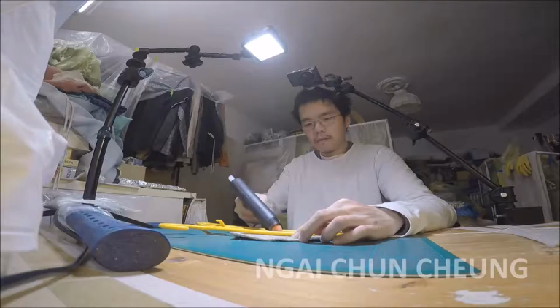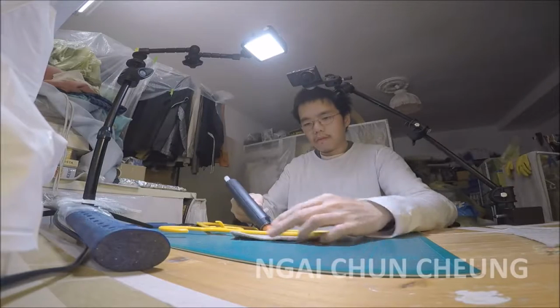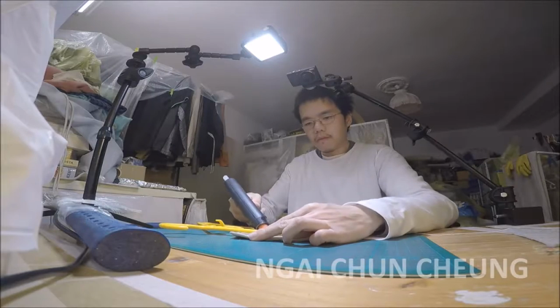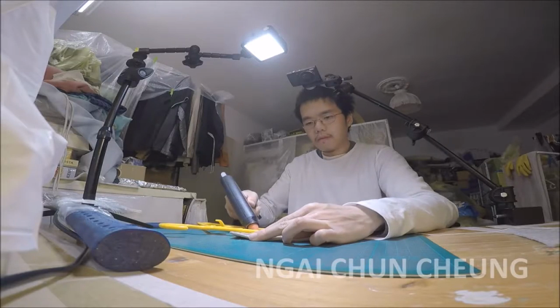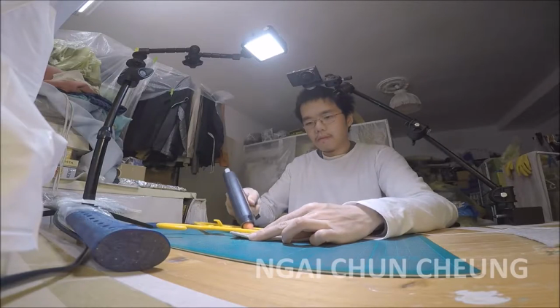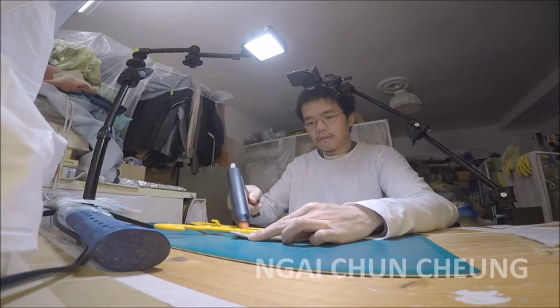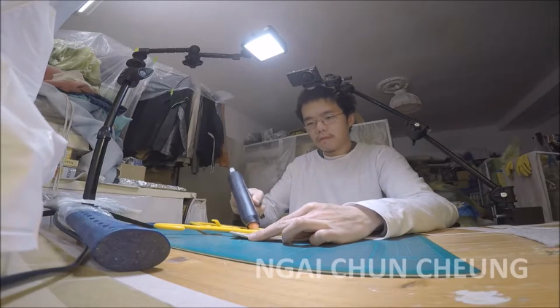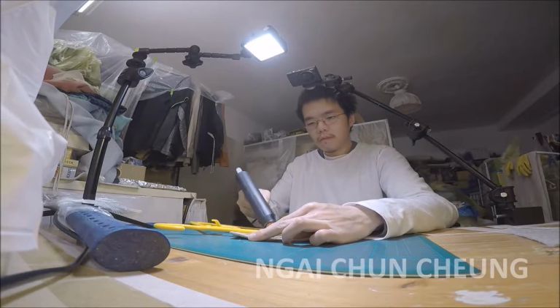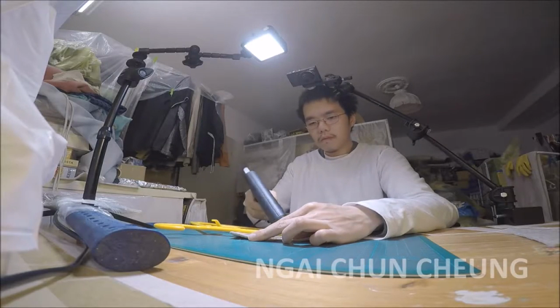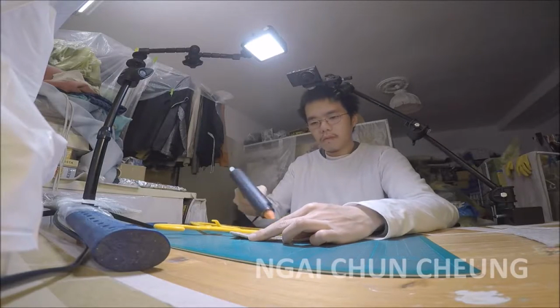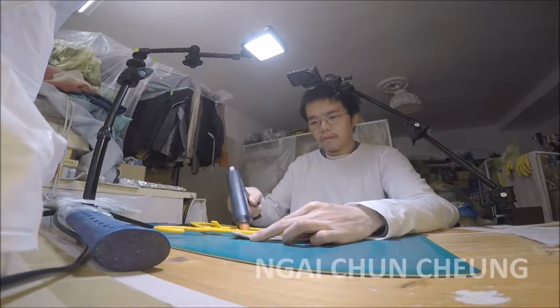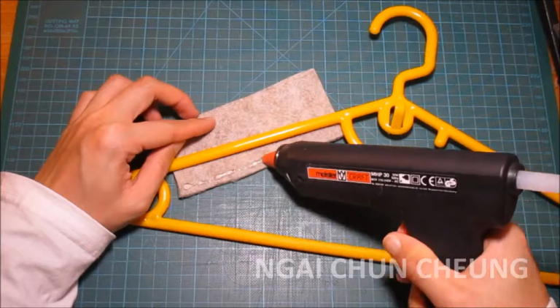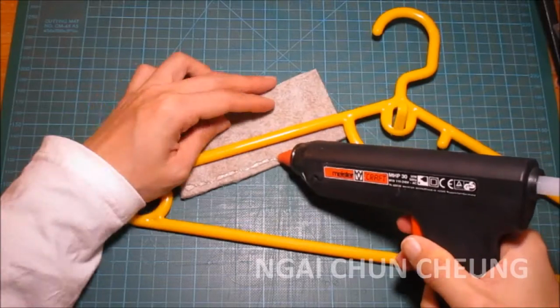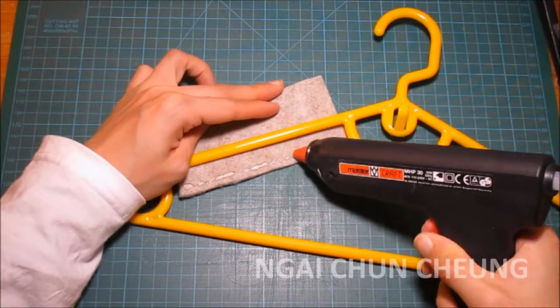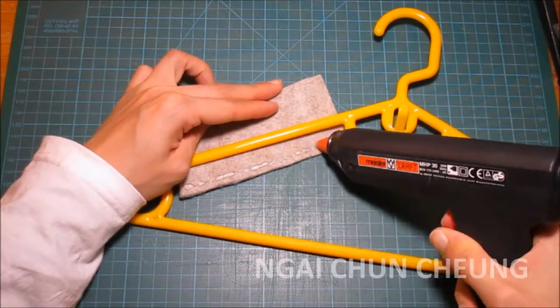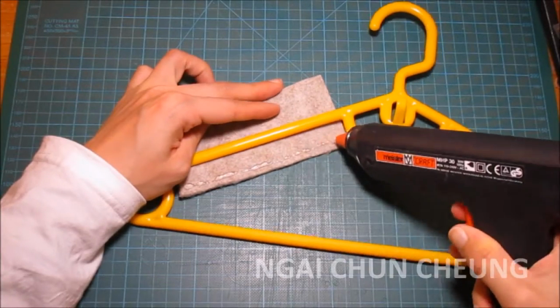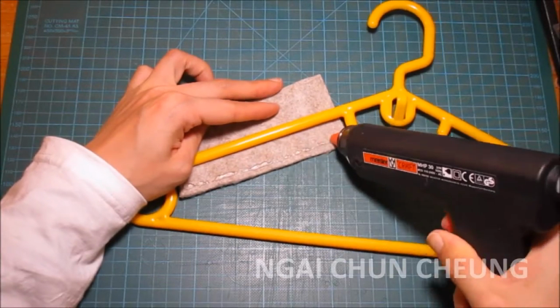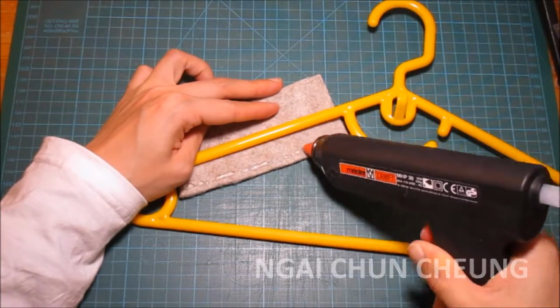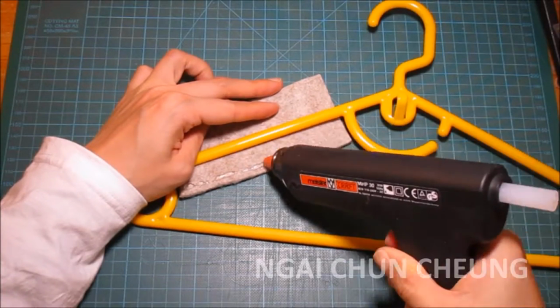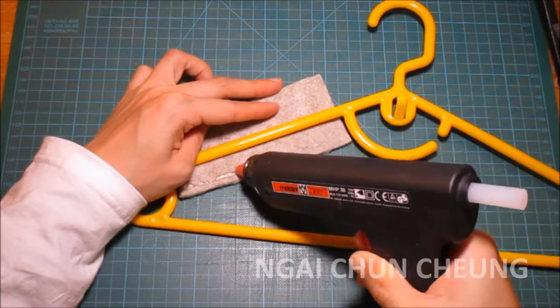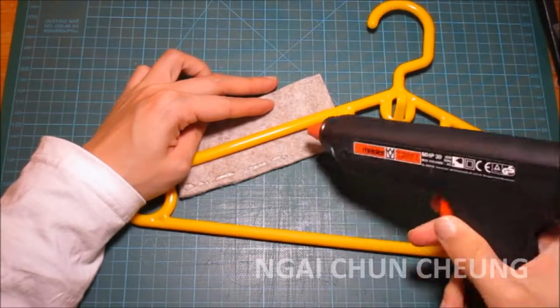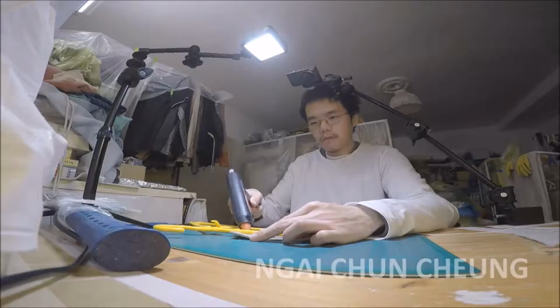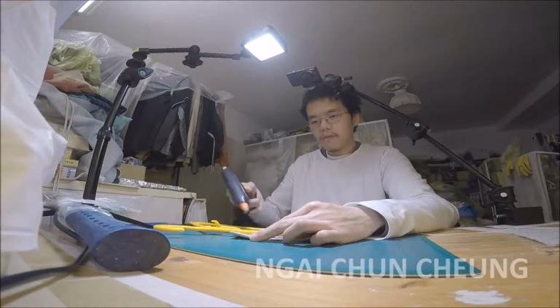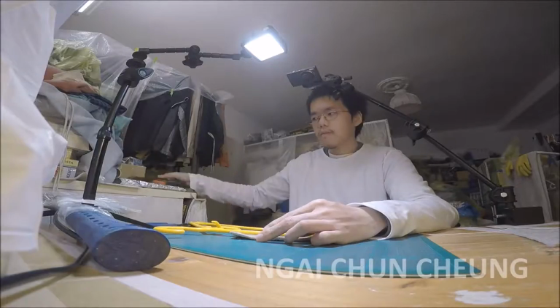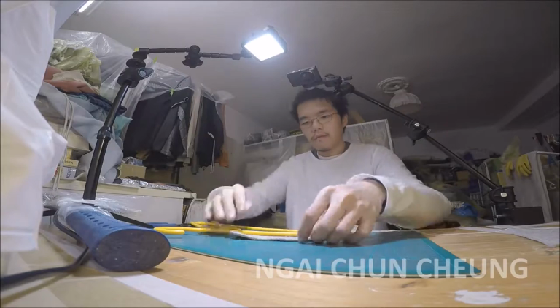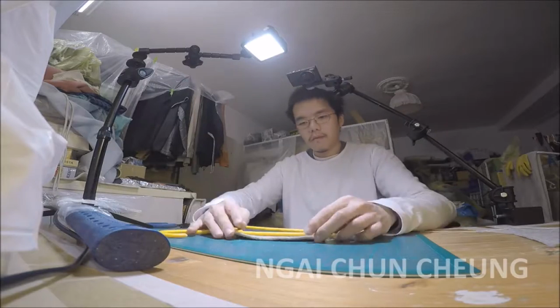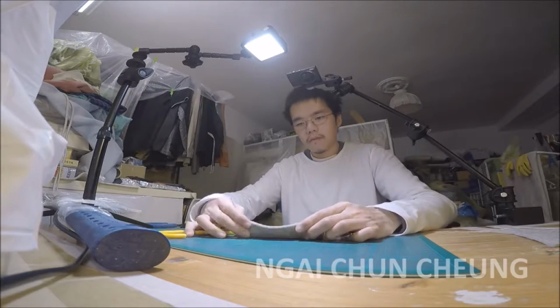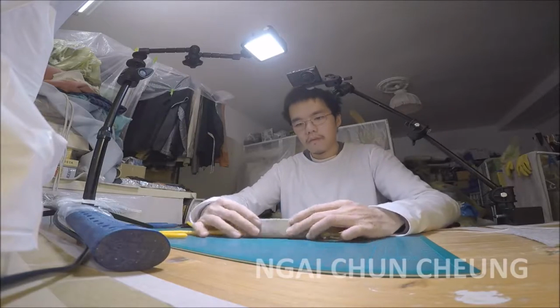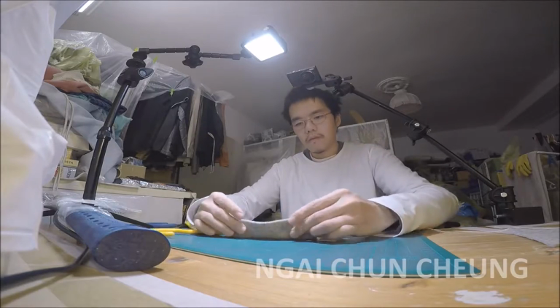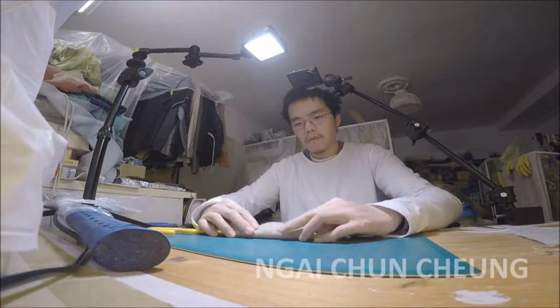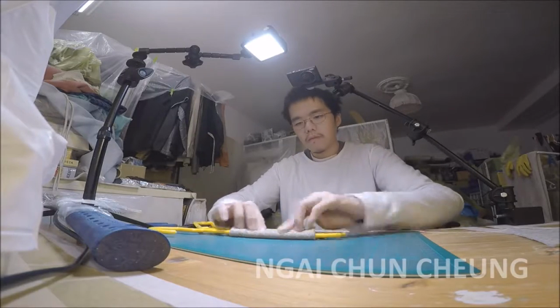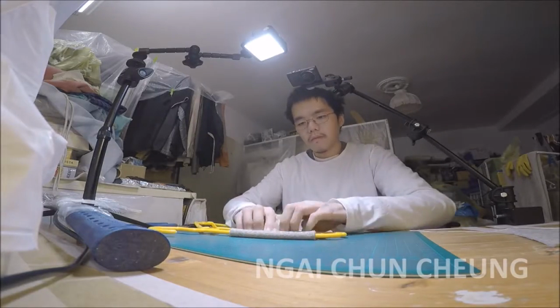First, I attach it temporarily to the frame with hot glue, because this alone is not enough to hold long term.